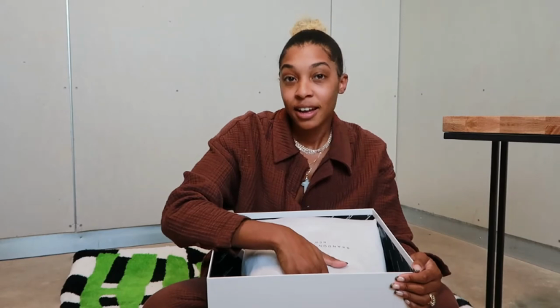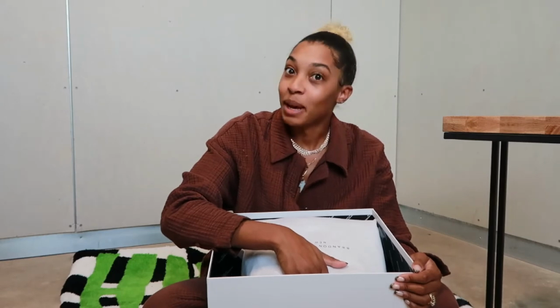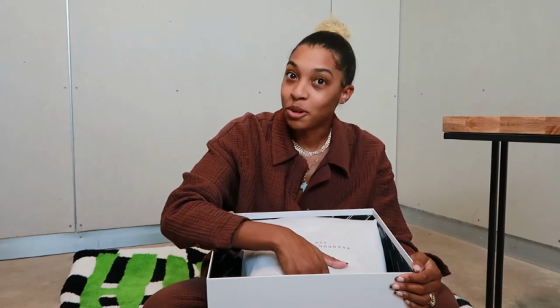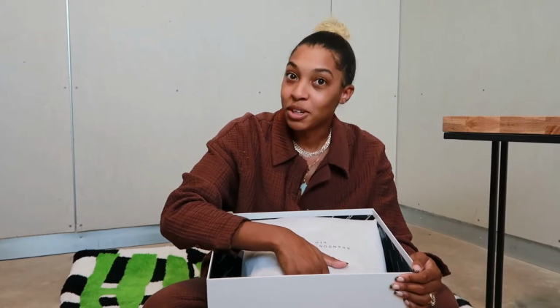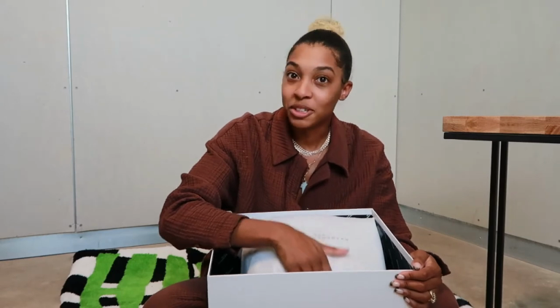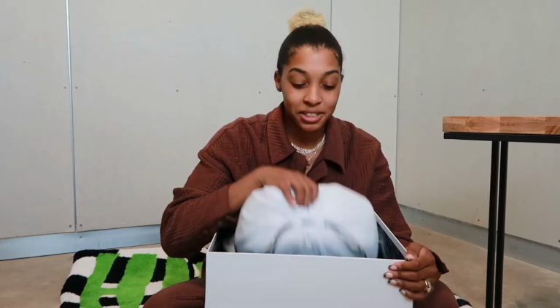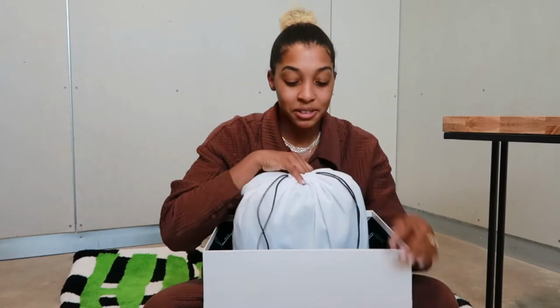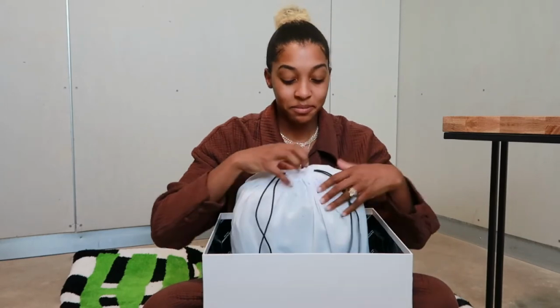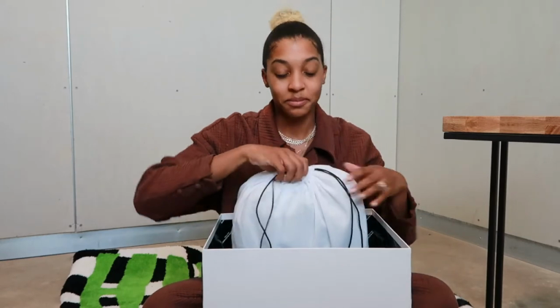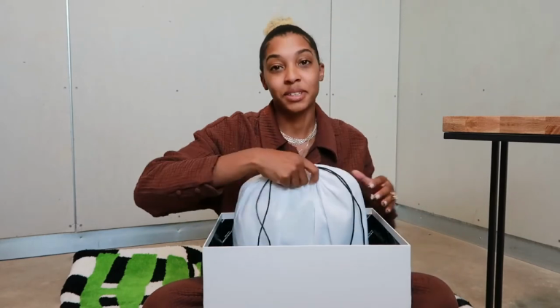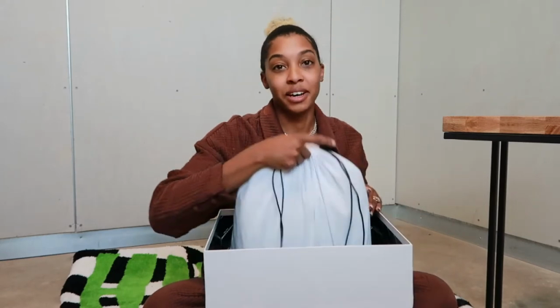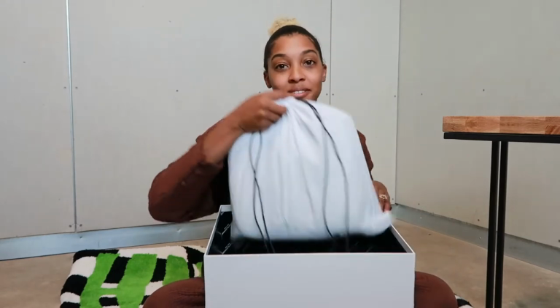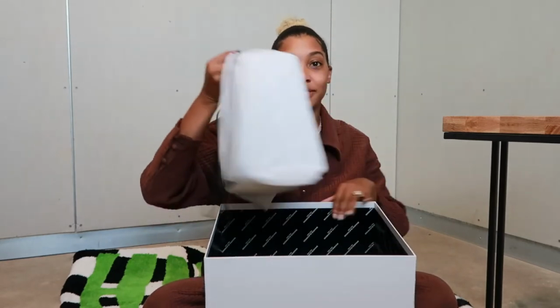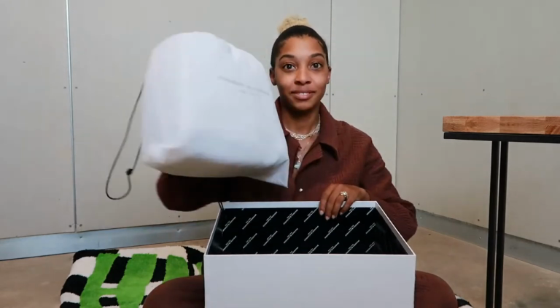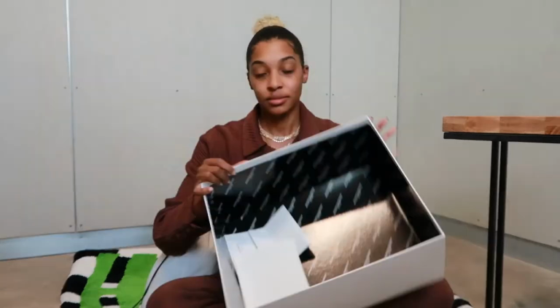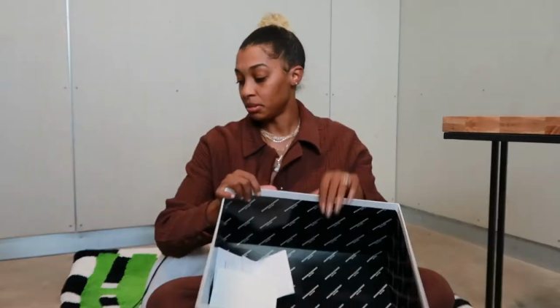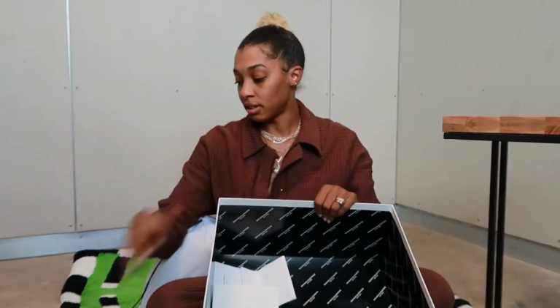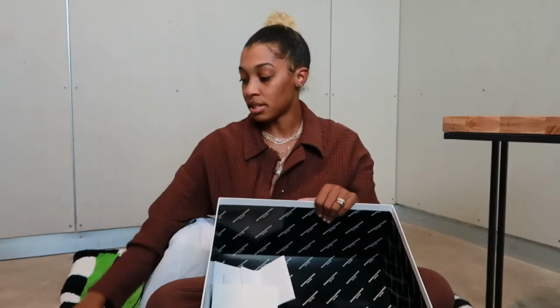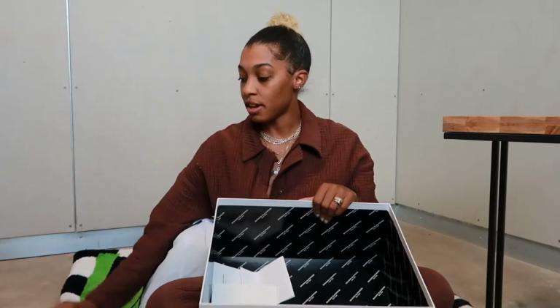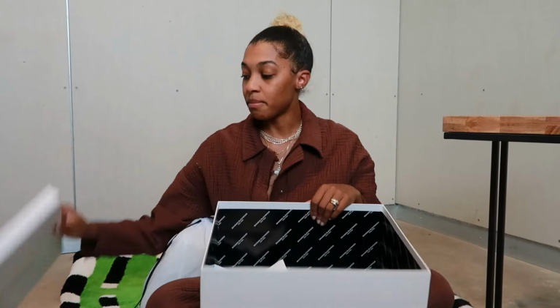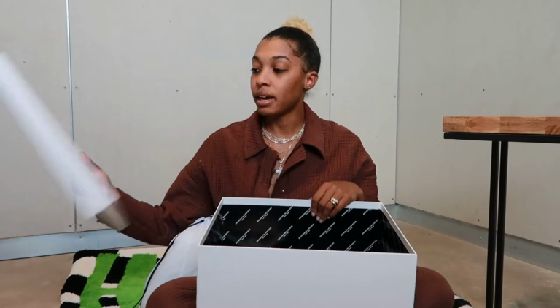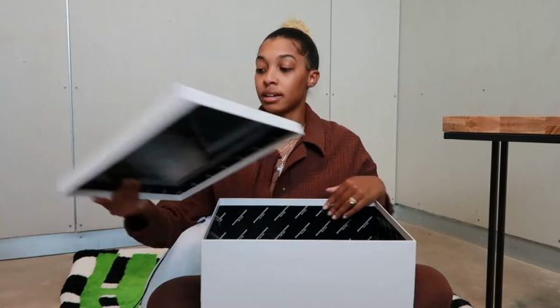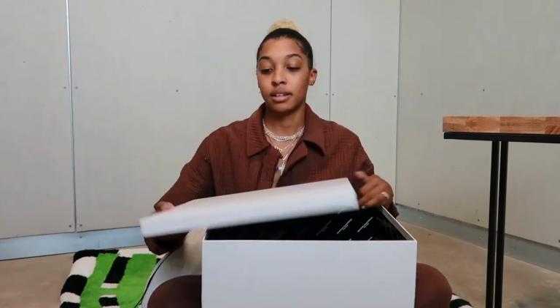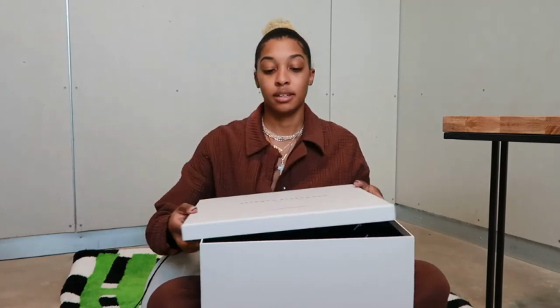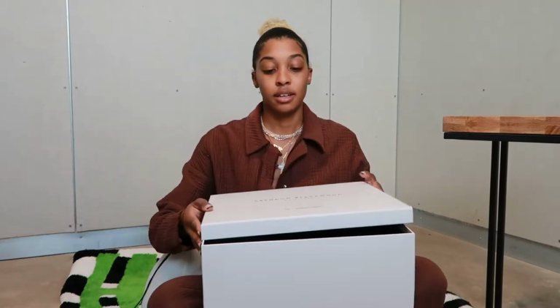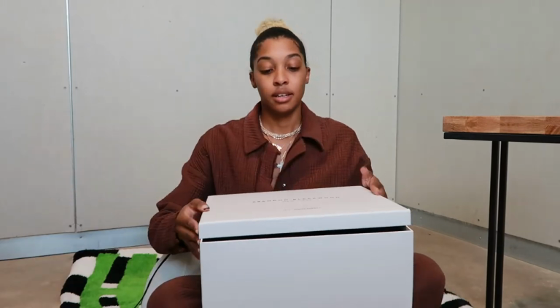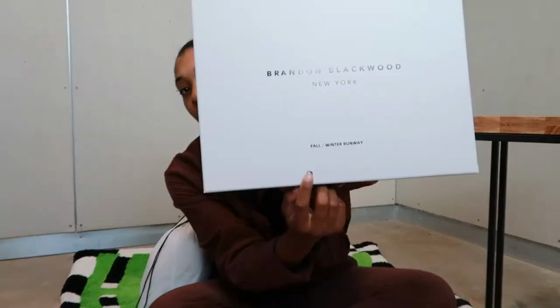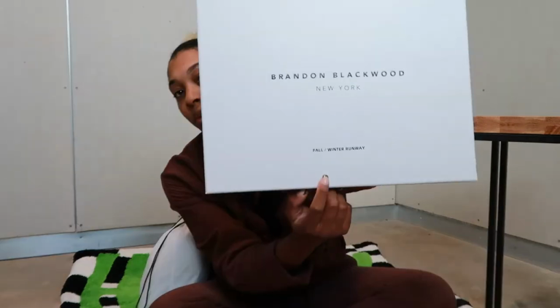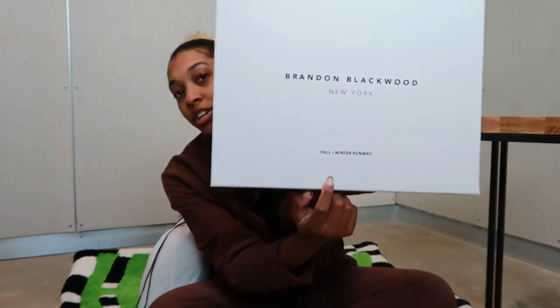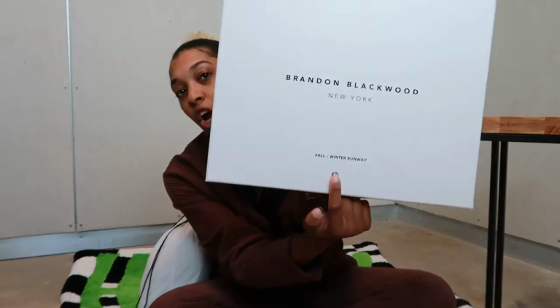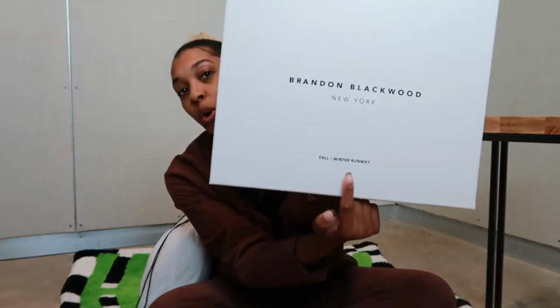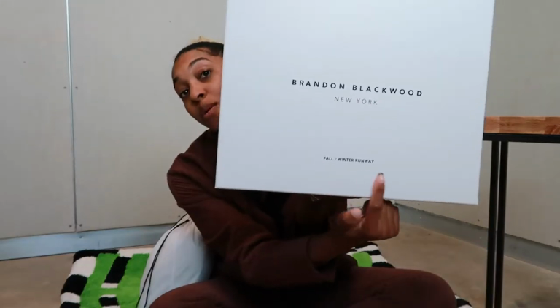I'm happy with my choice. Let's get all this stuff back. Fall winter runway.